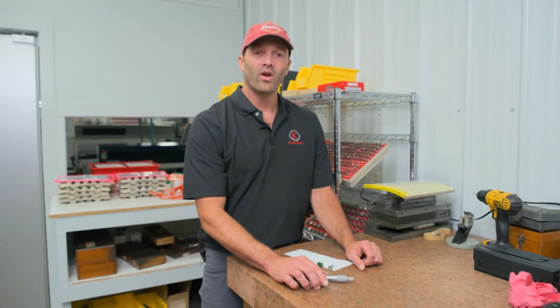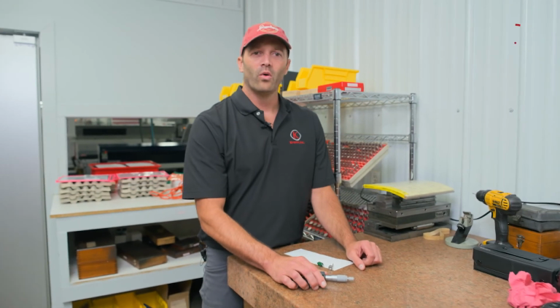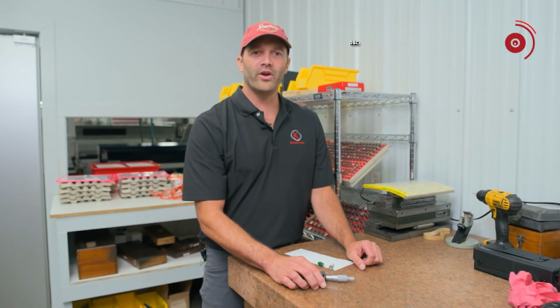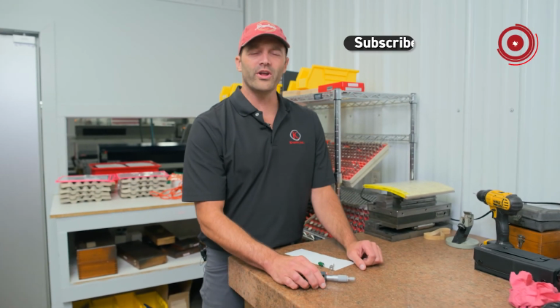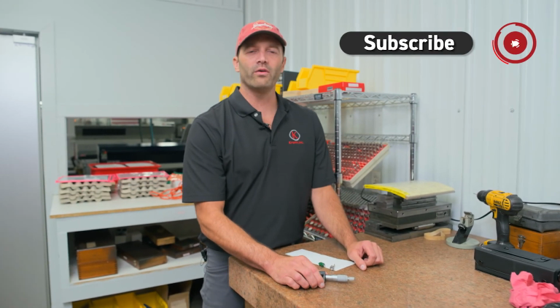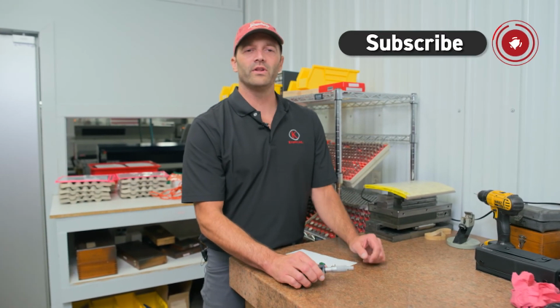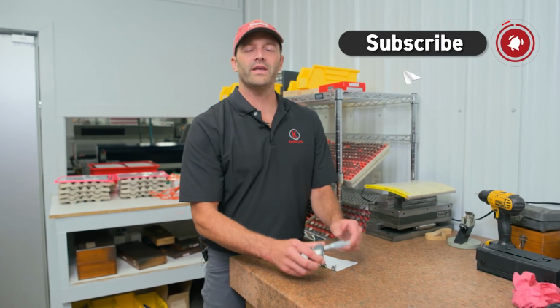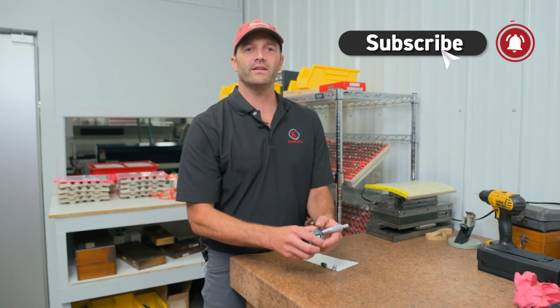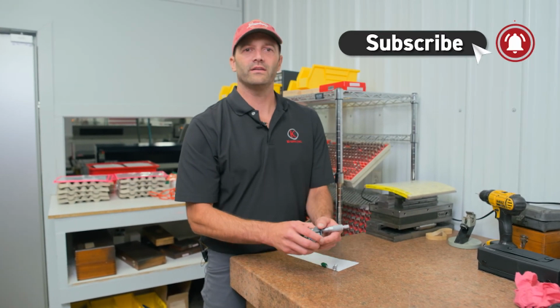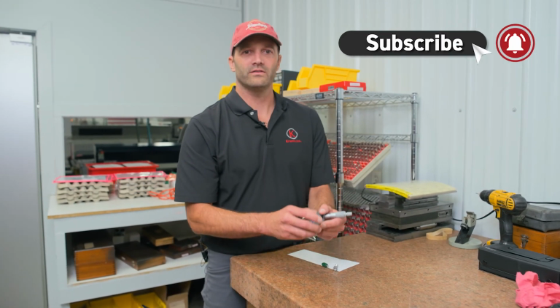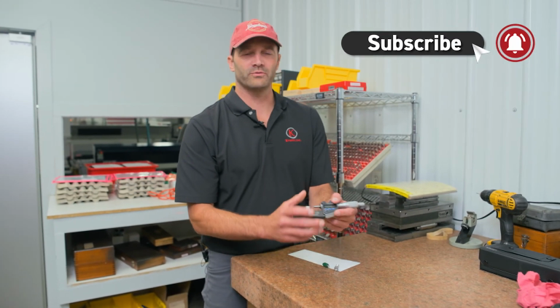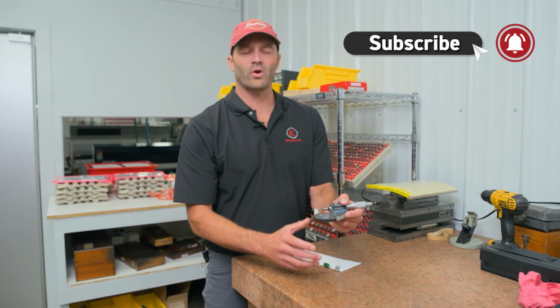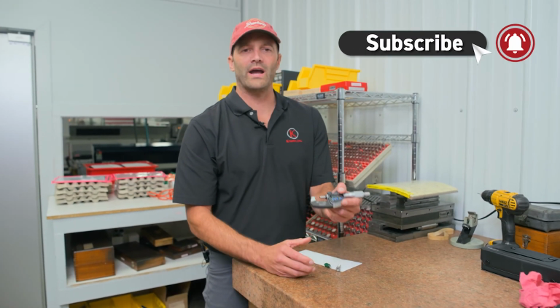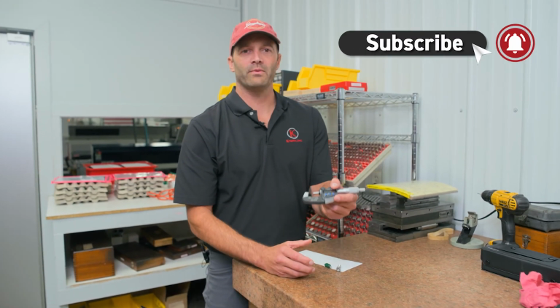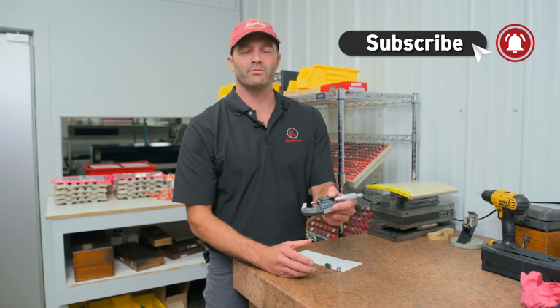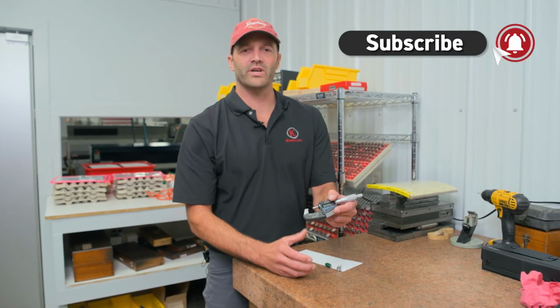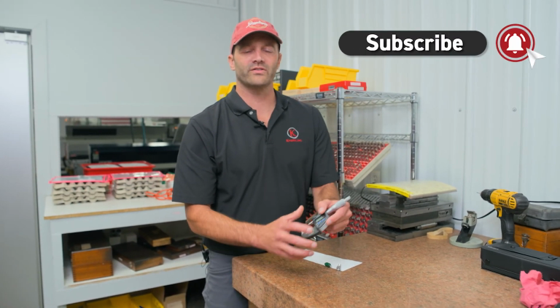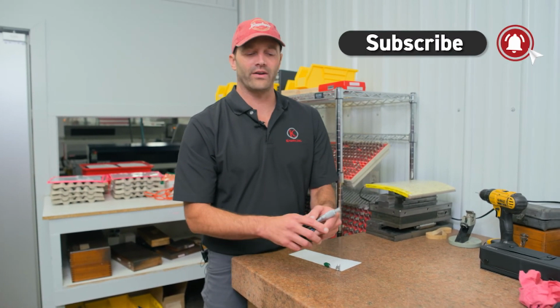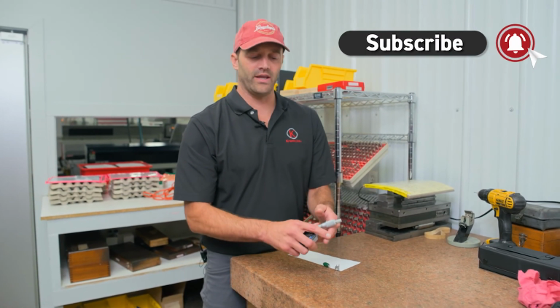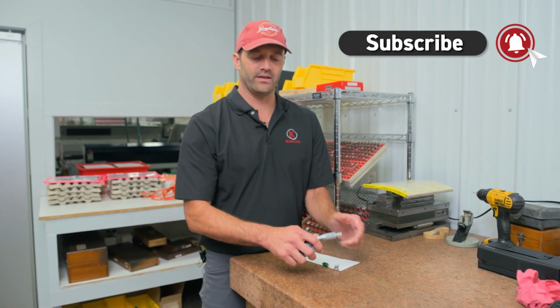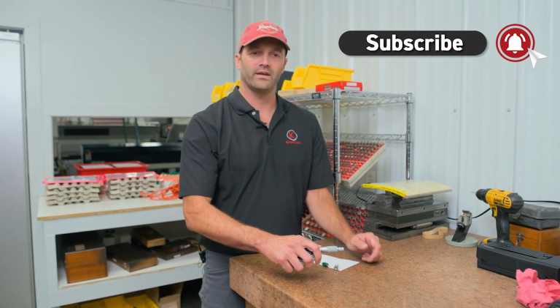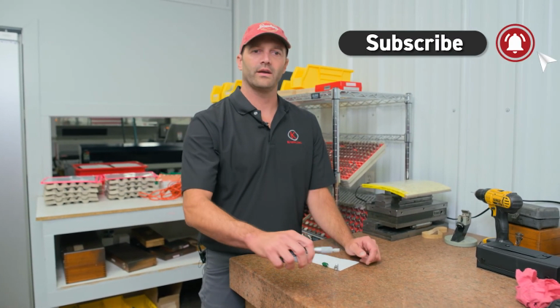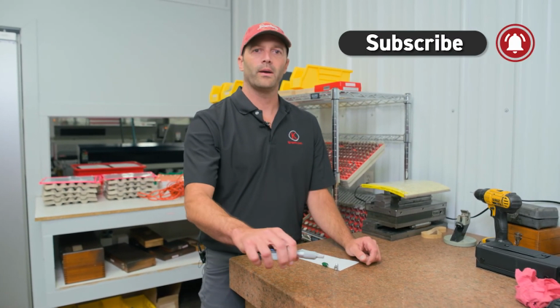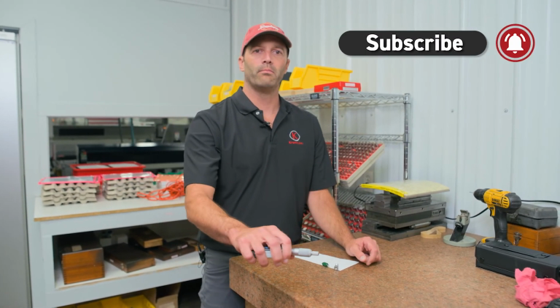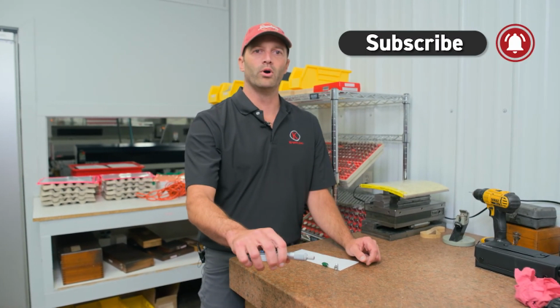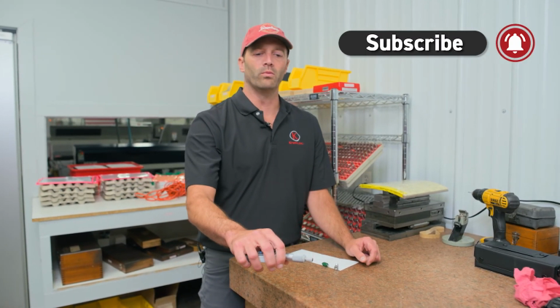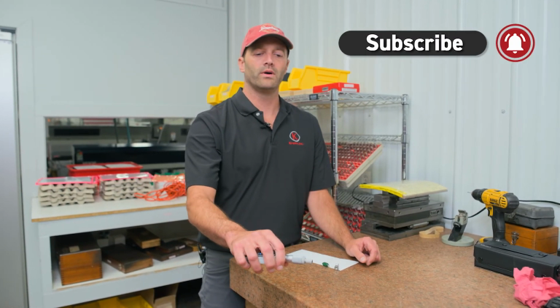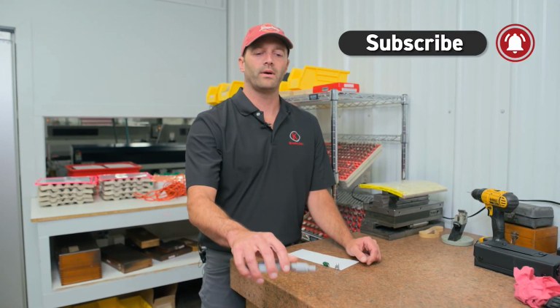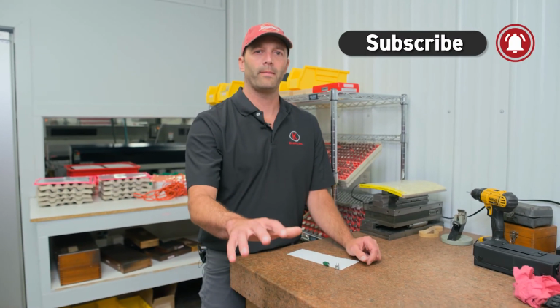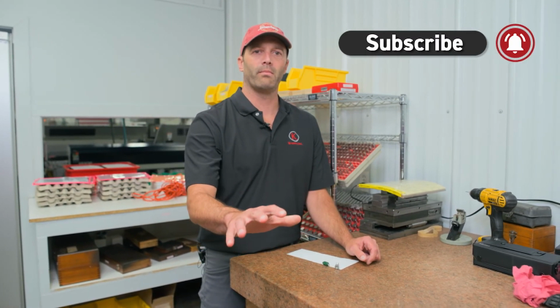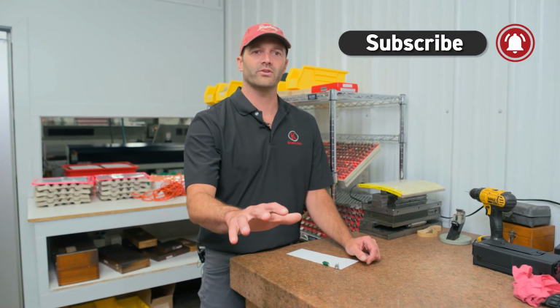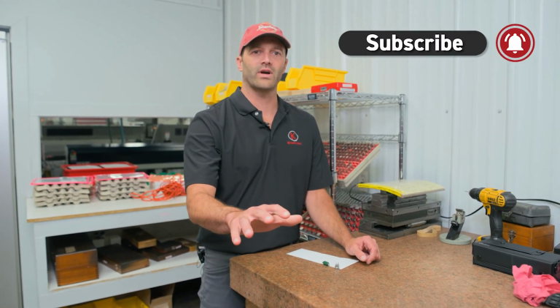Well, there you go. If you like it, subscribe and come check us out again. Boom — mic drop.